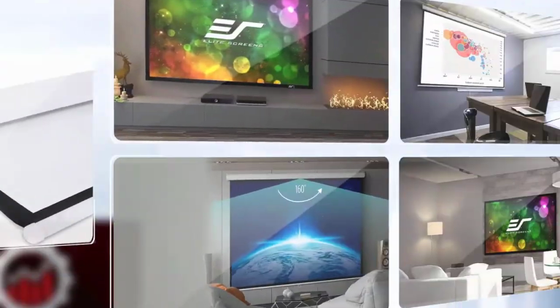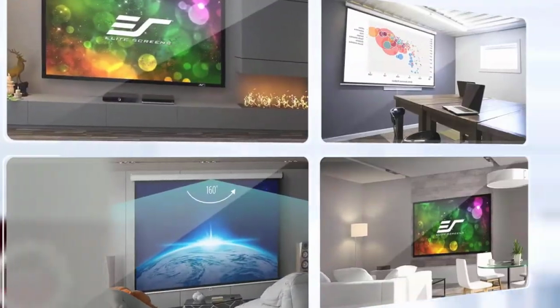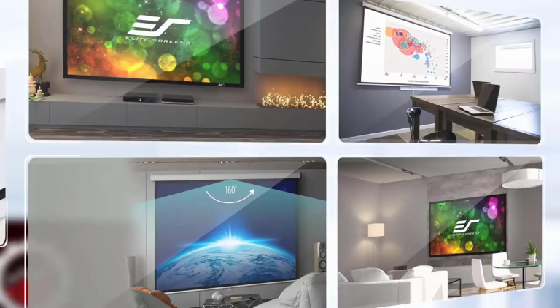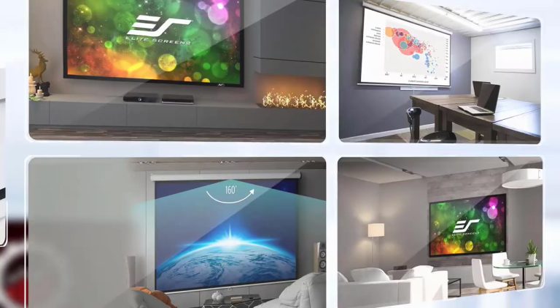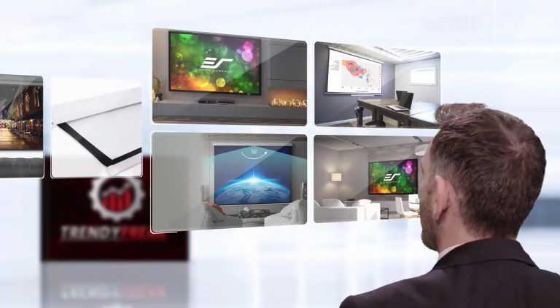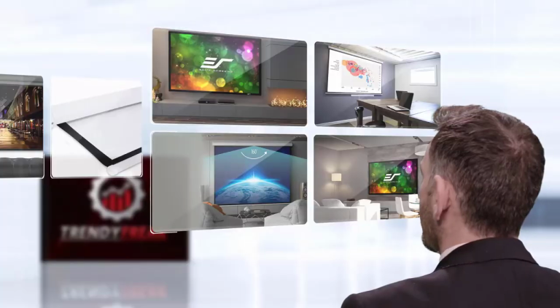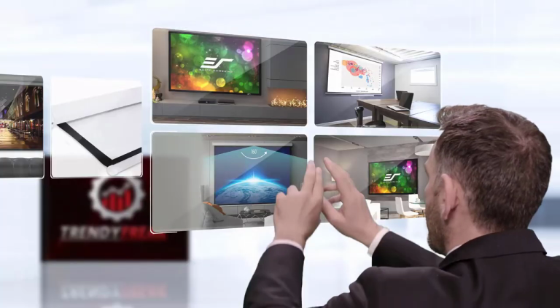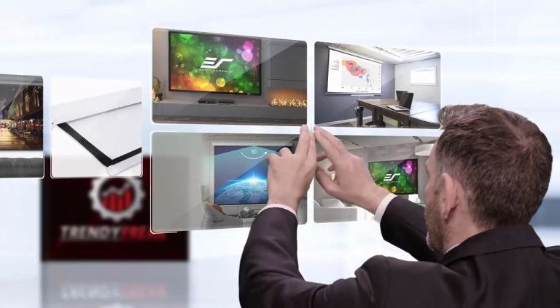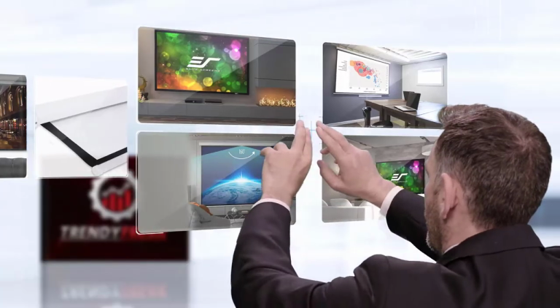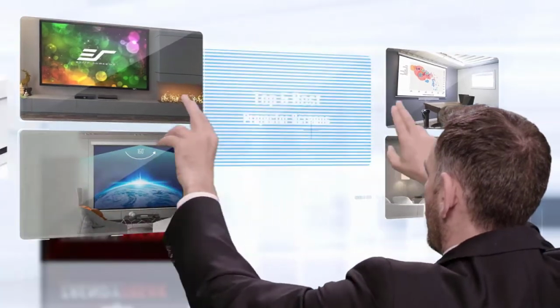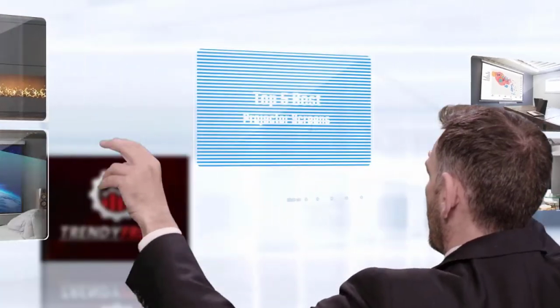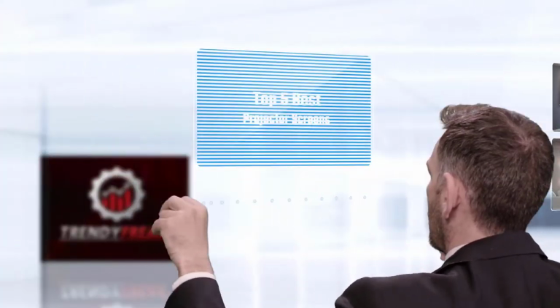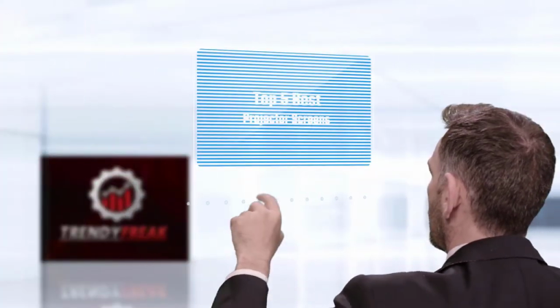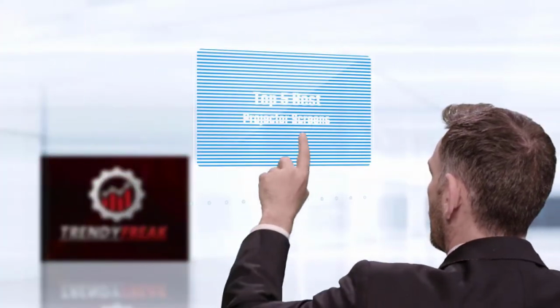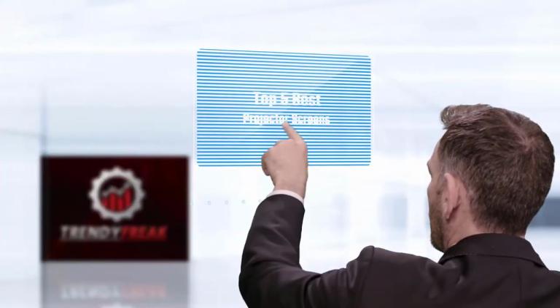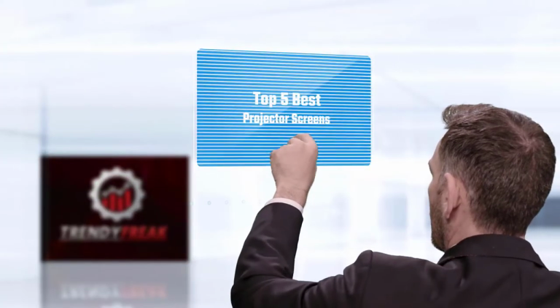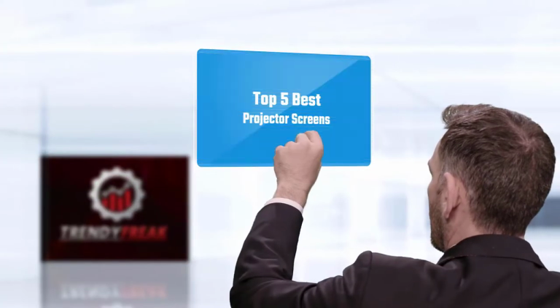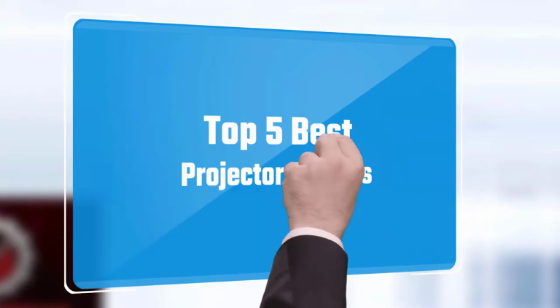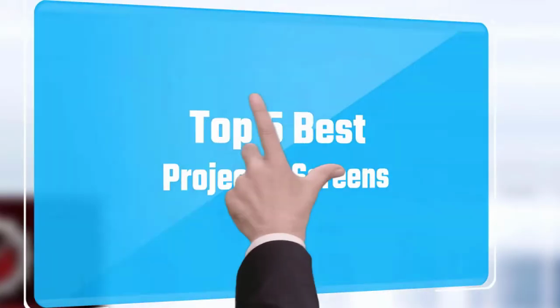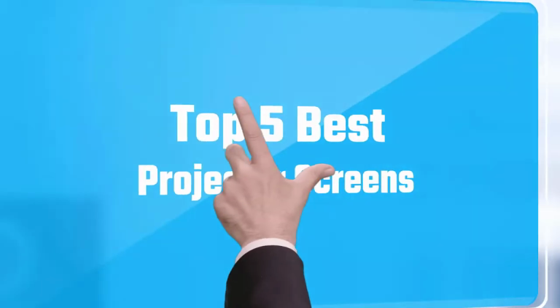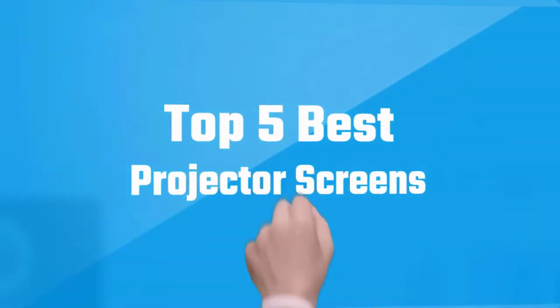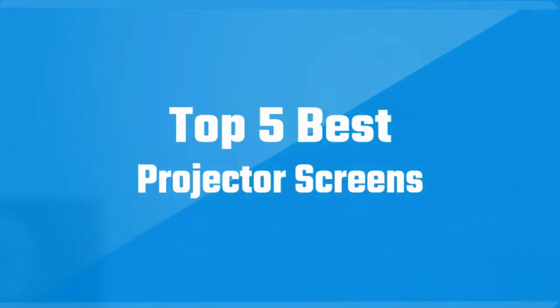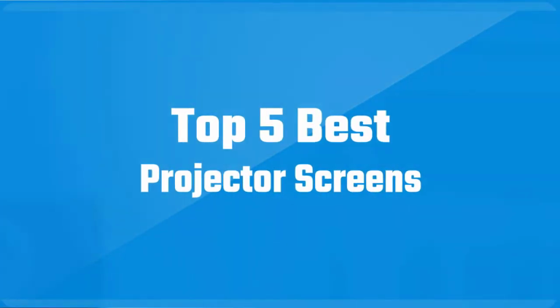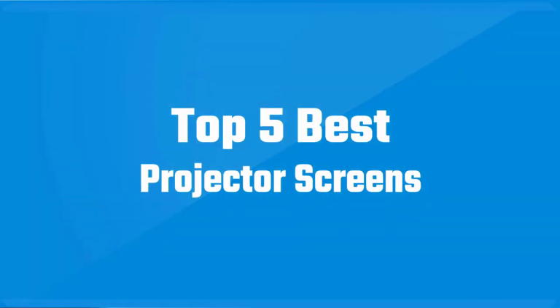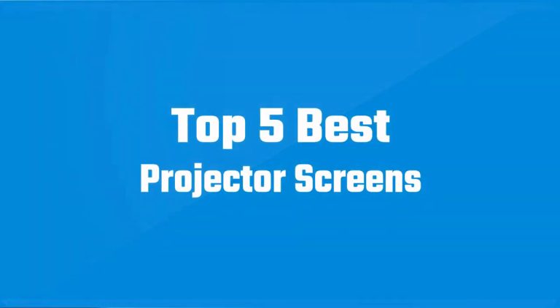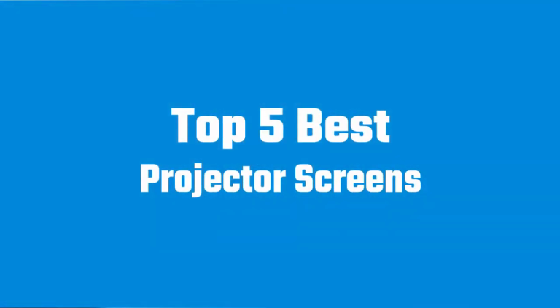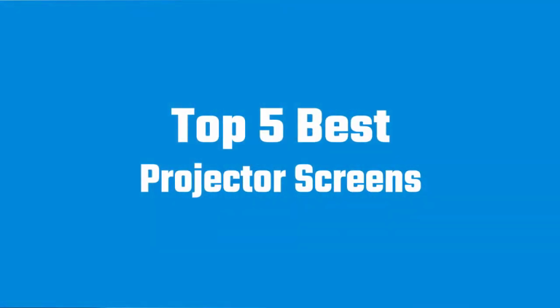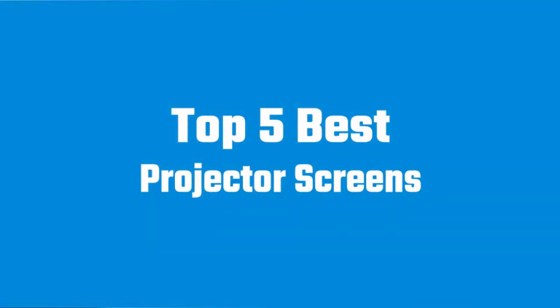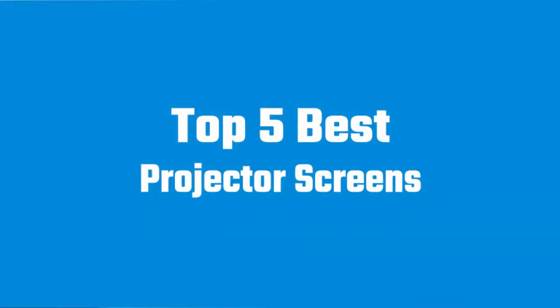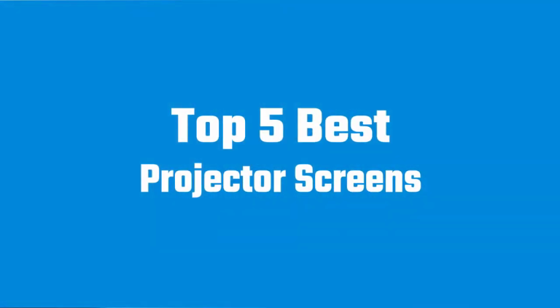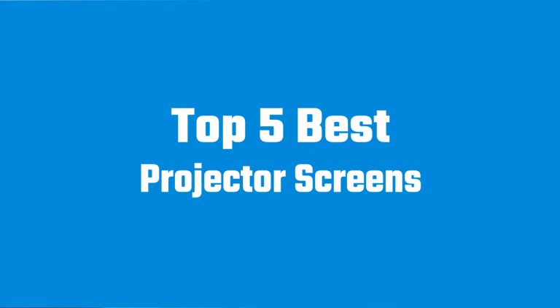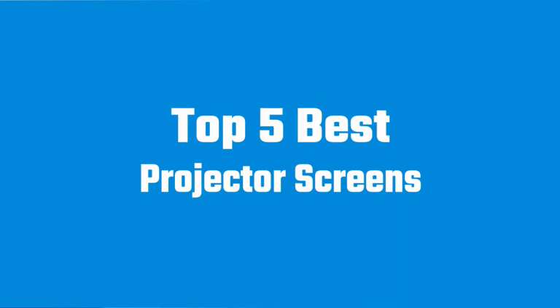If you are looking for the best projector screen, here is a collection you have got to see. Let's get started.